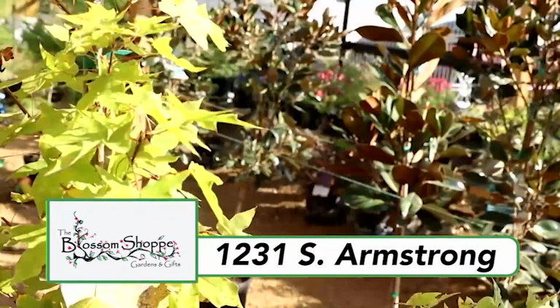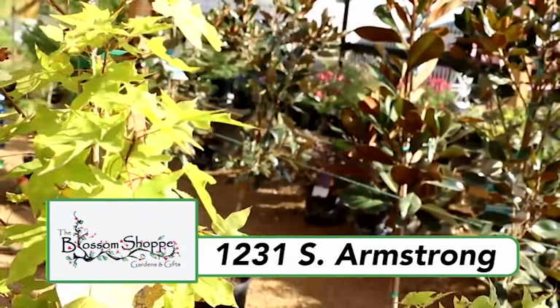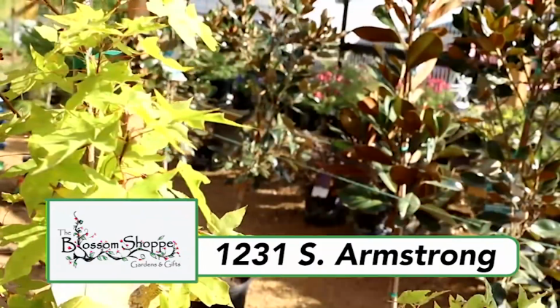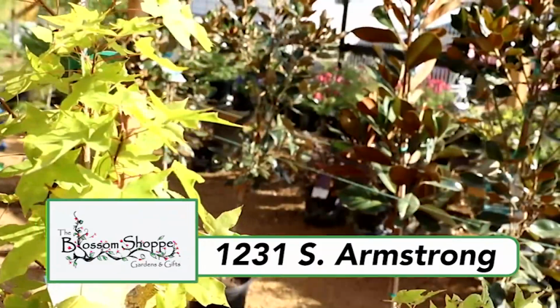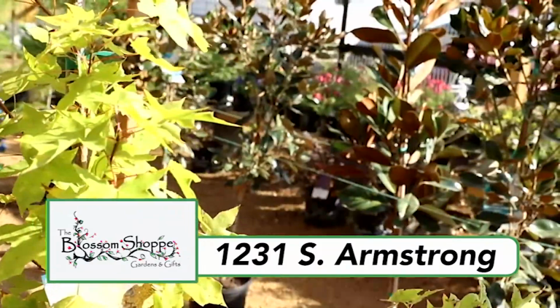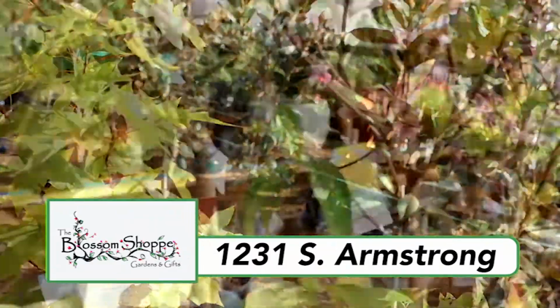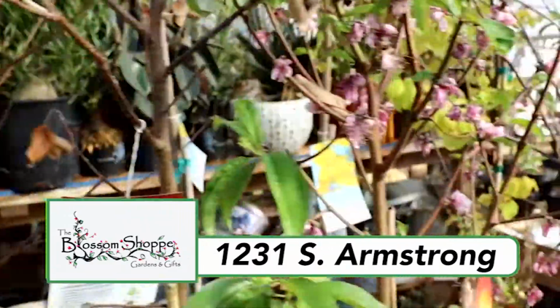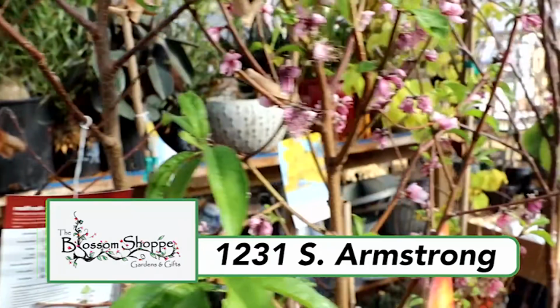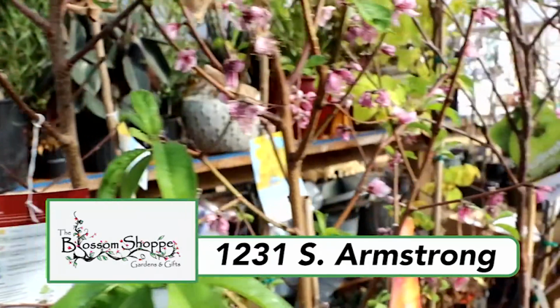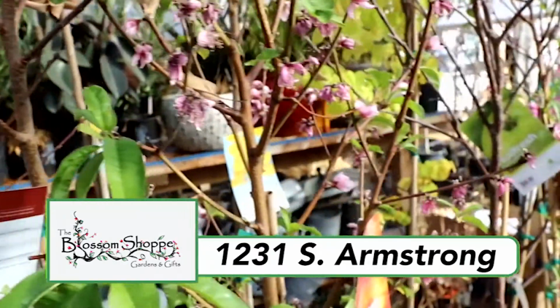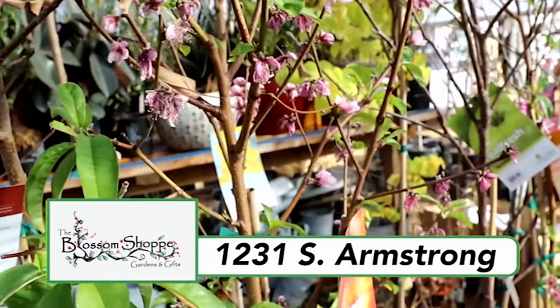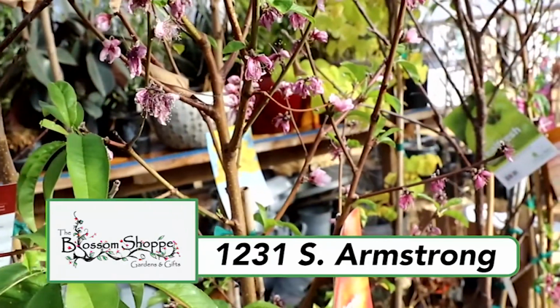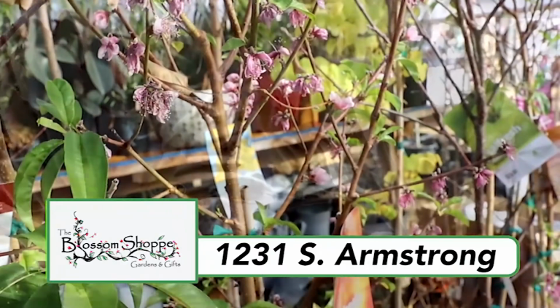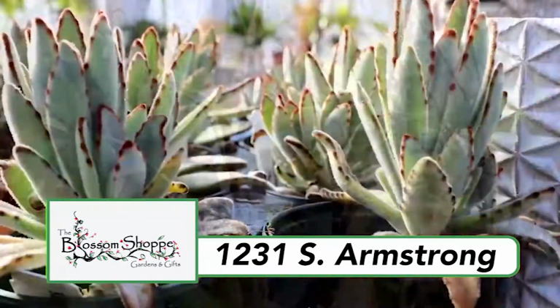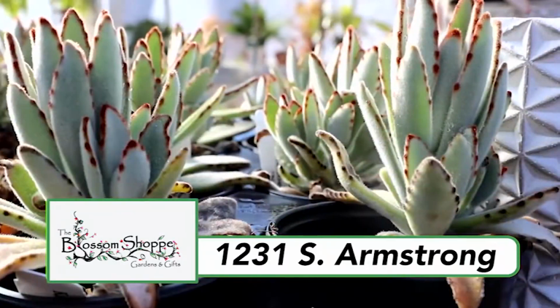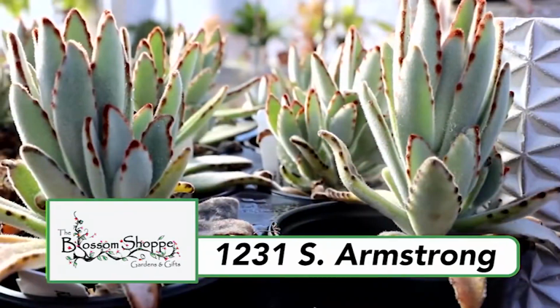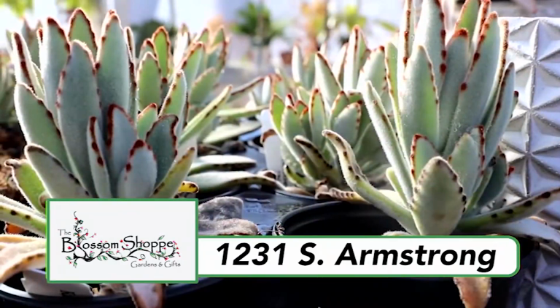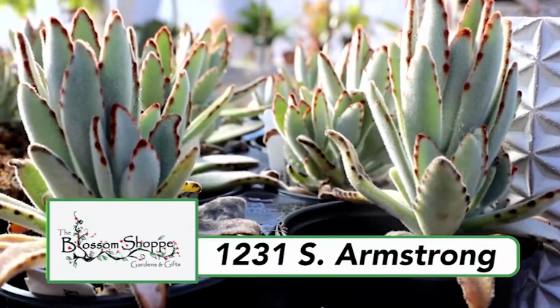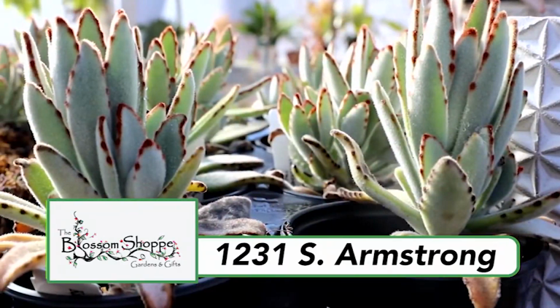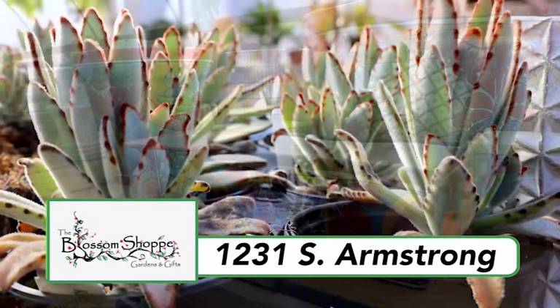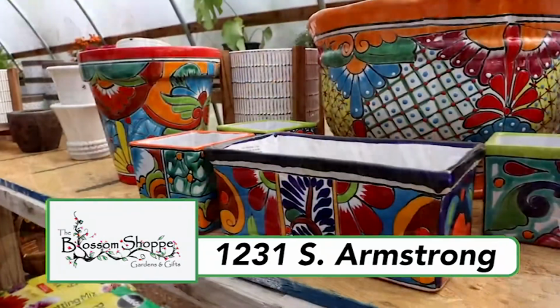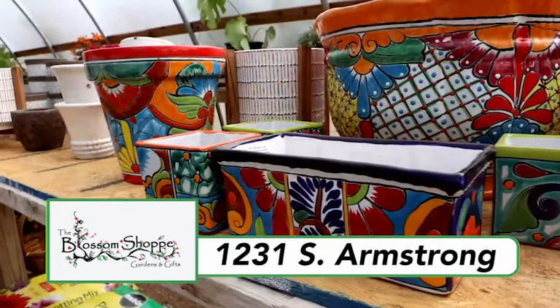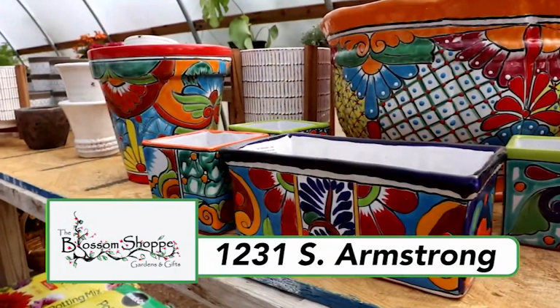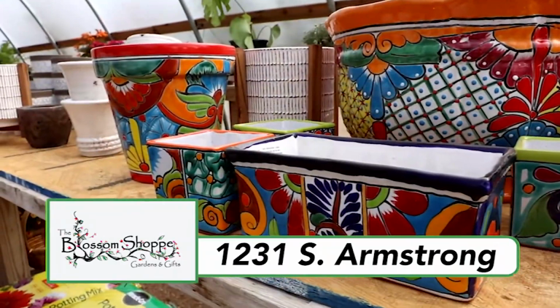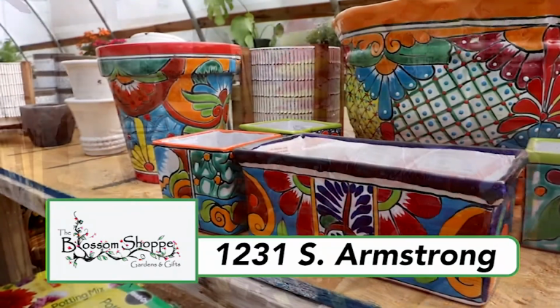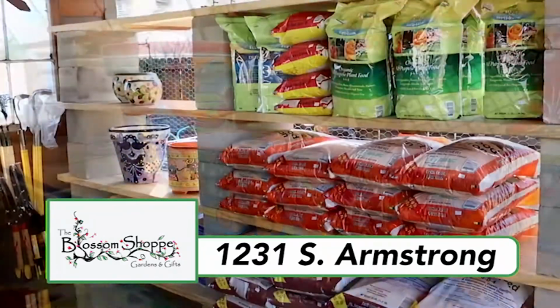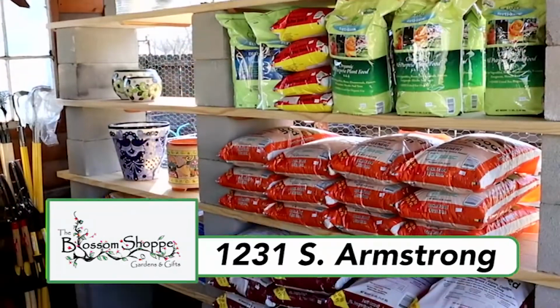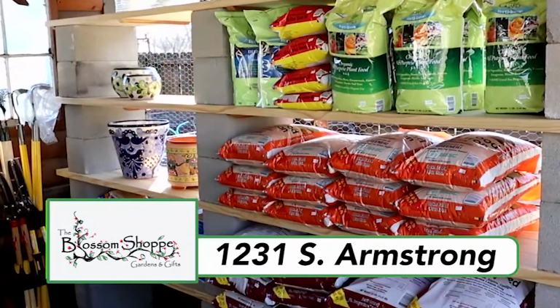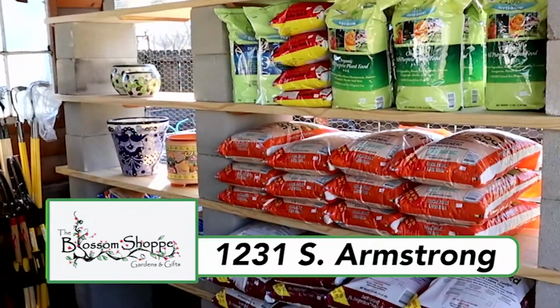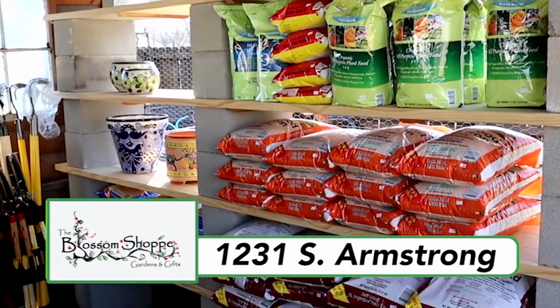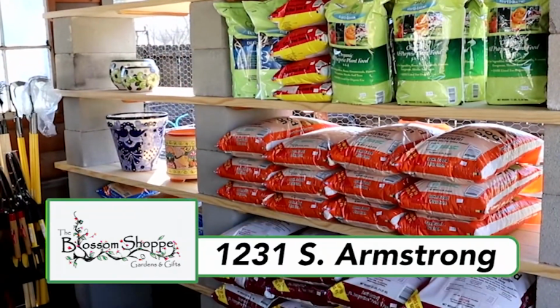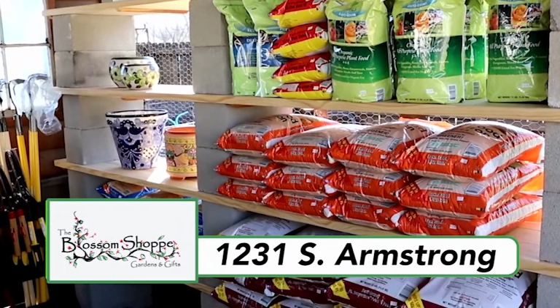There's shade, ornamental, and fruit trees. Vegetables, houseplants, and everything you need for your garden.